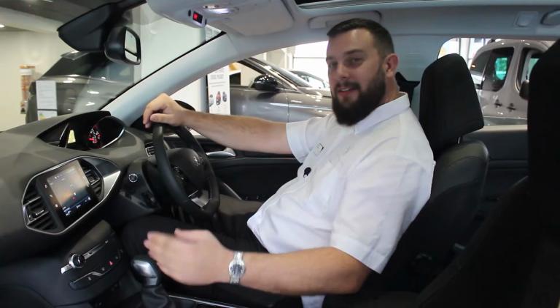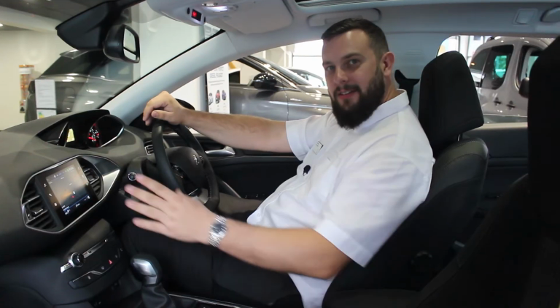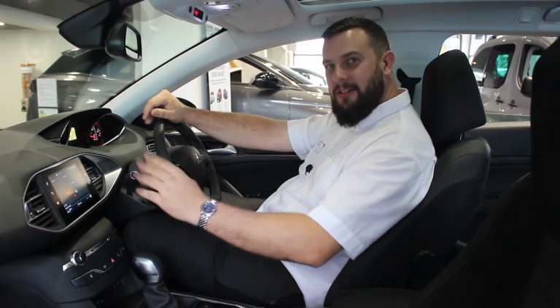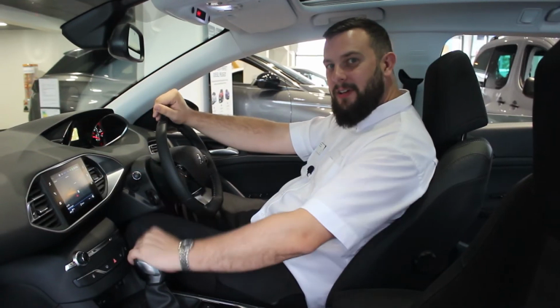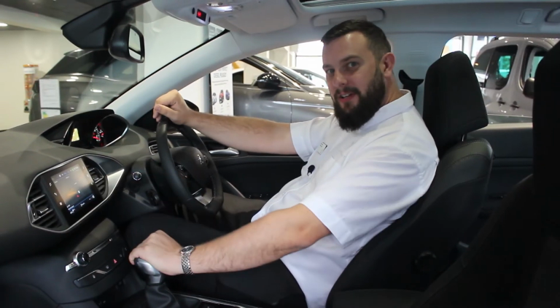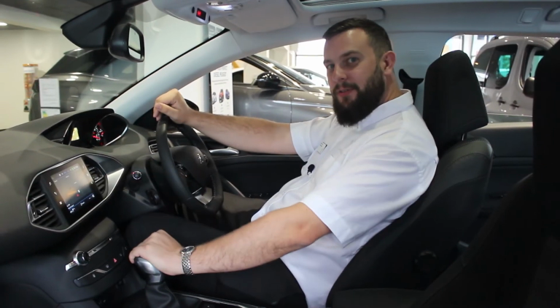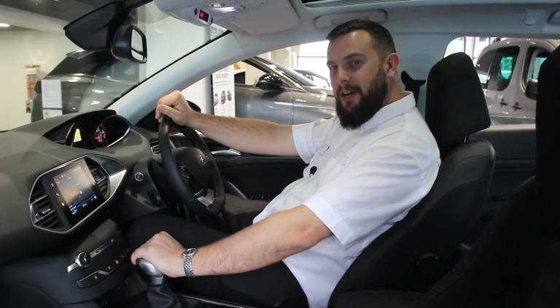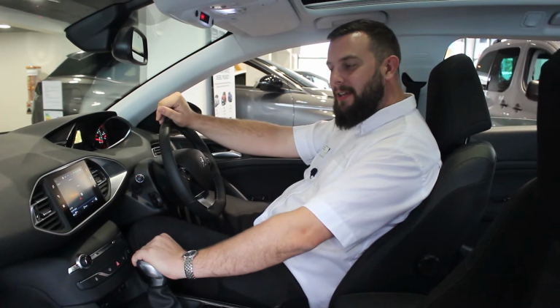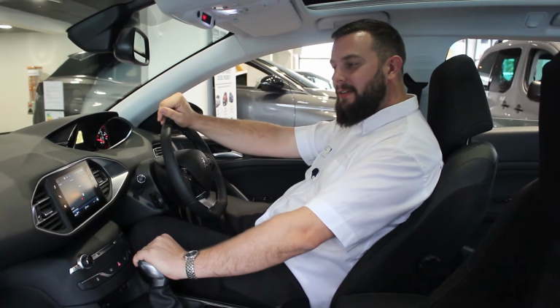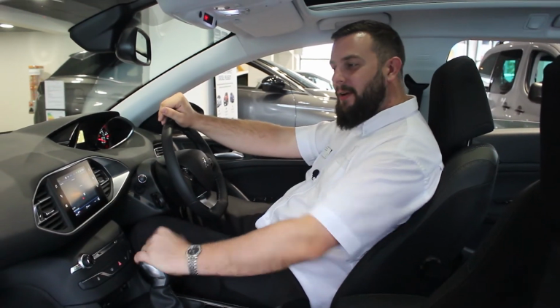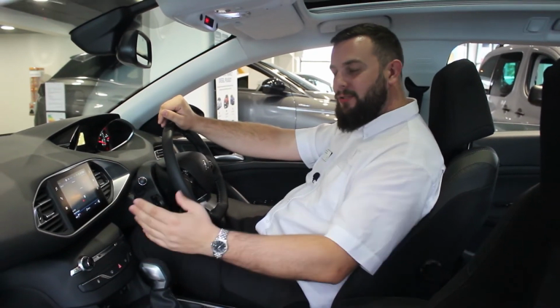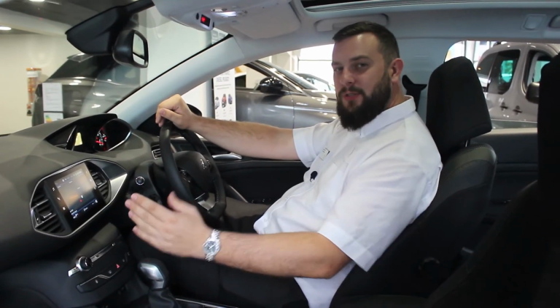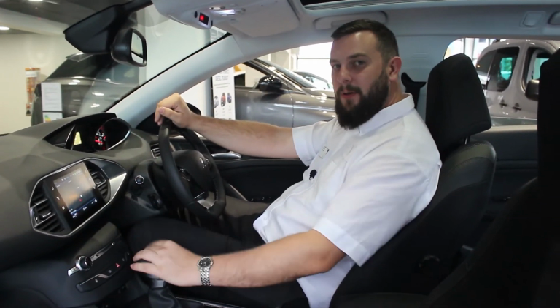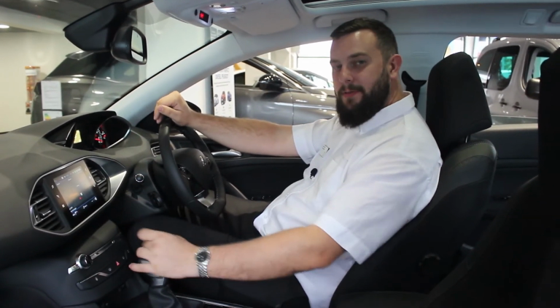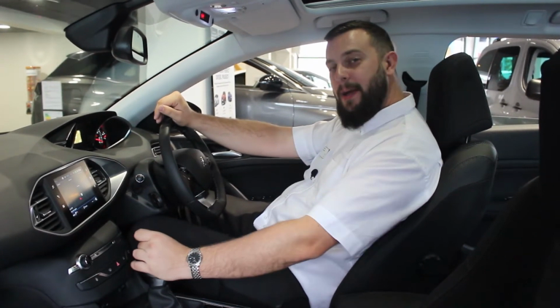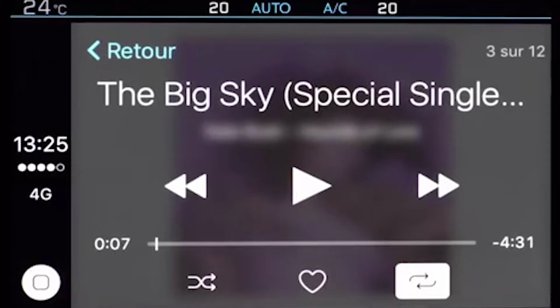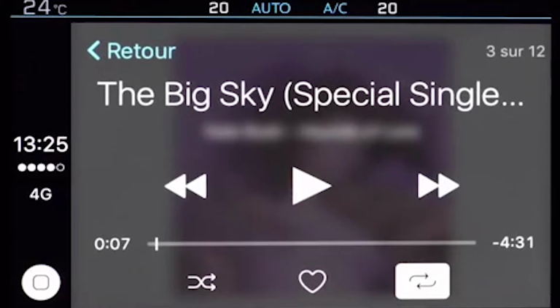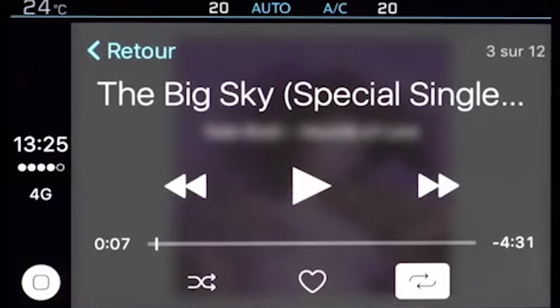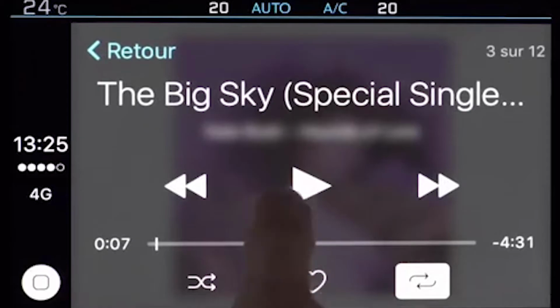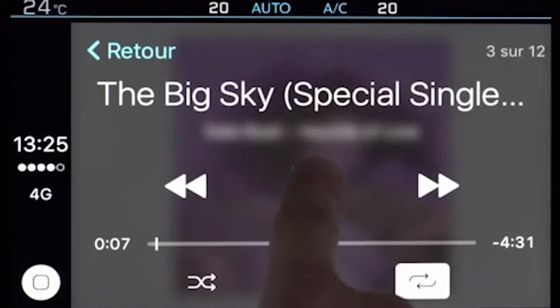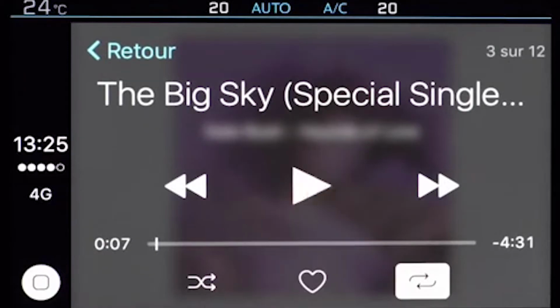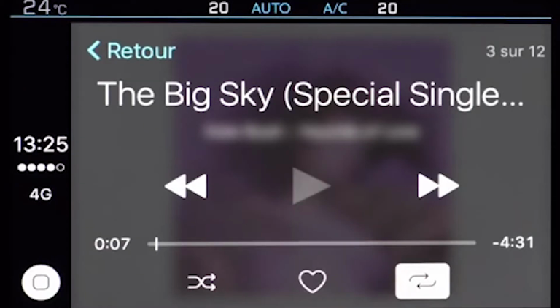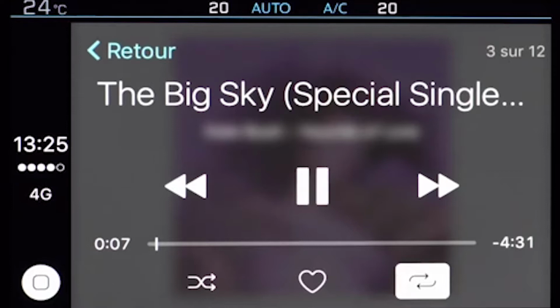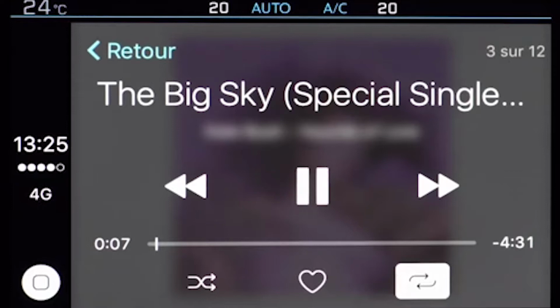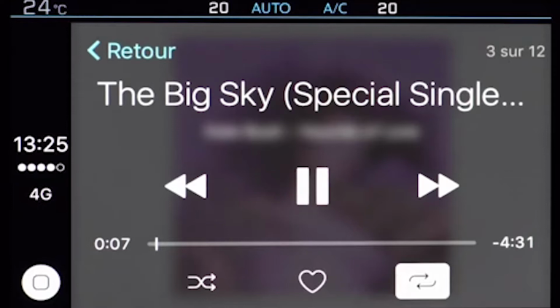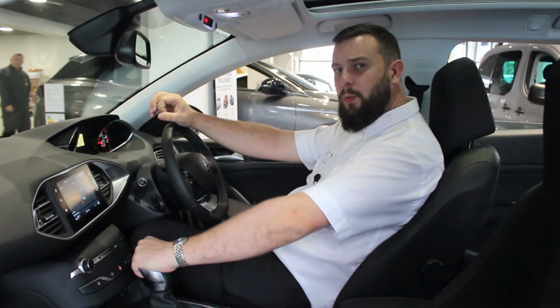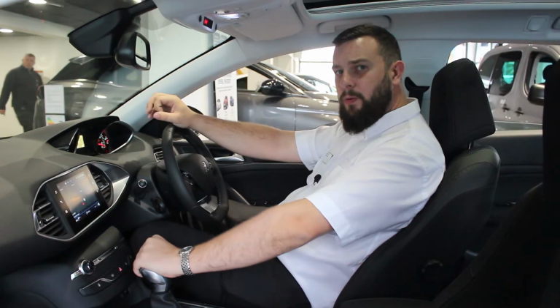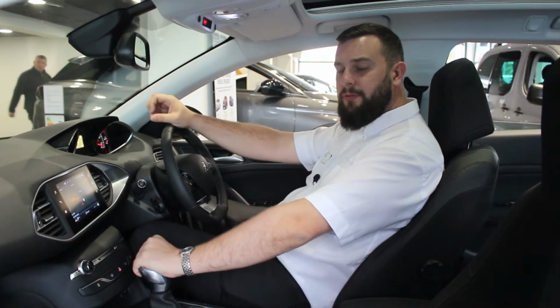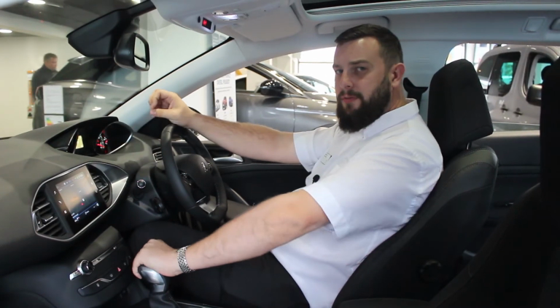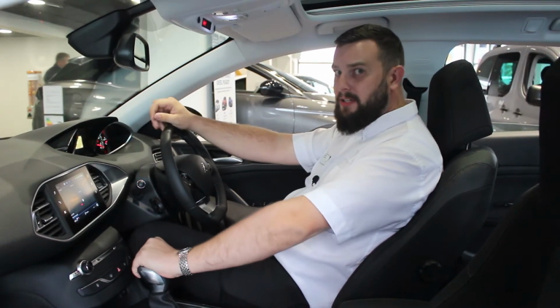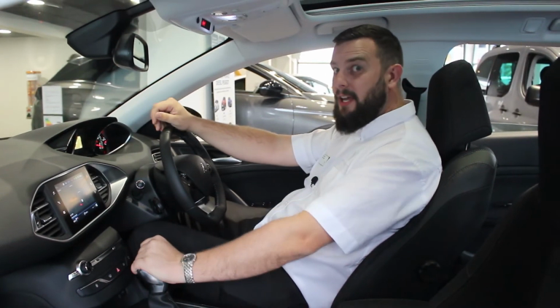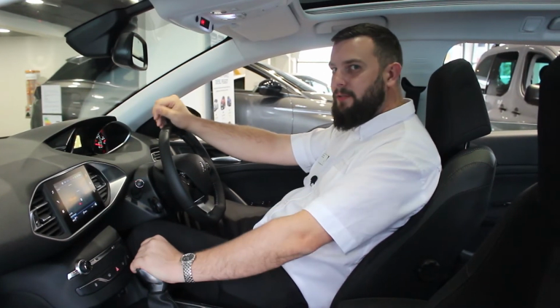The touchscreen in the new 308 now has TomTom Live and Apple CarPlay. It's much more in line with Peugeot's award-winning 3008 SUV.